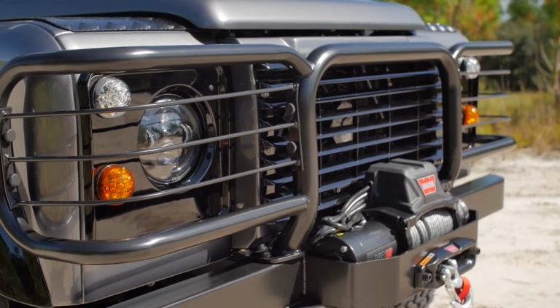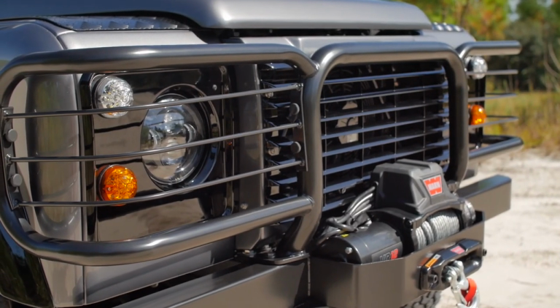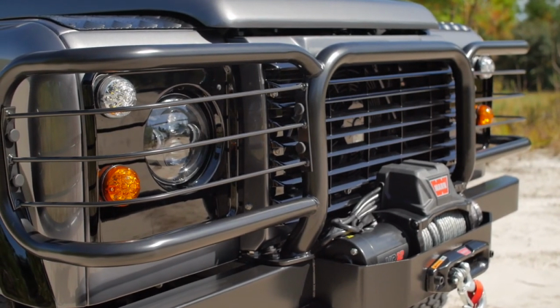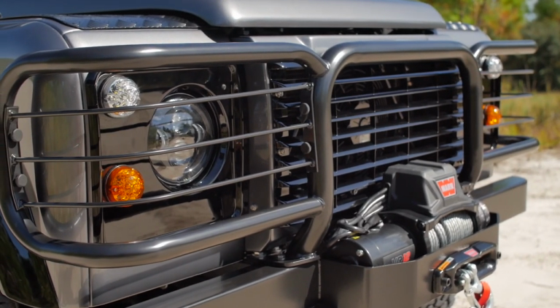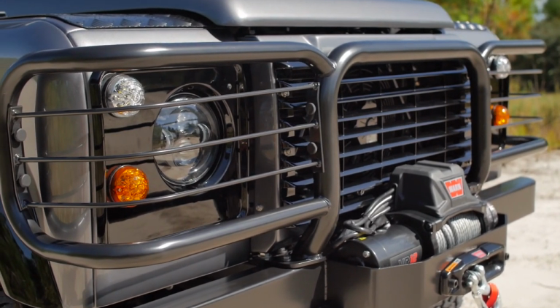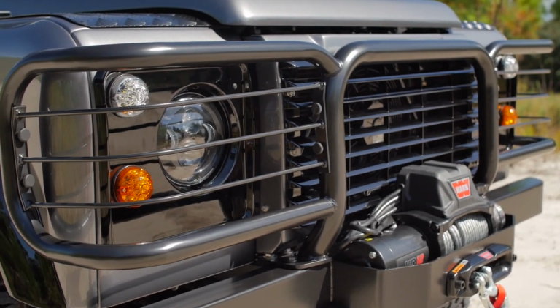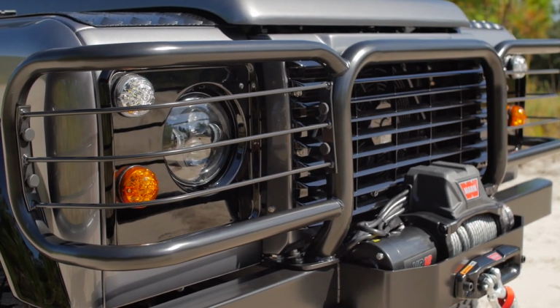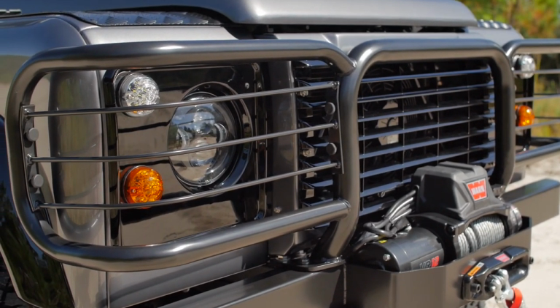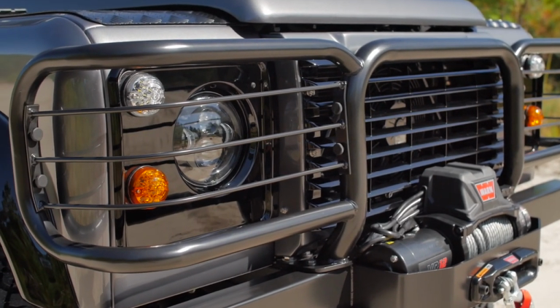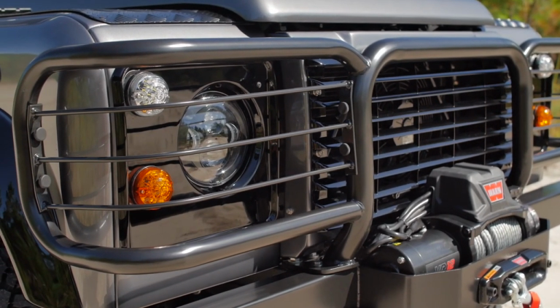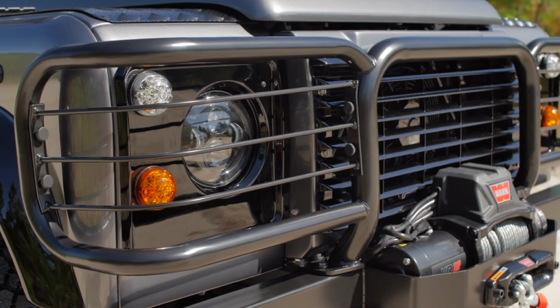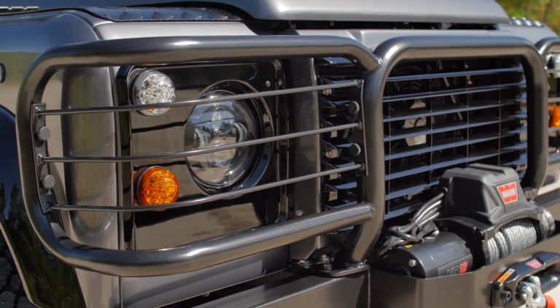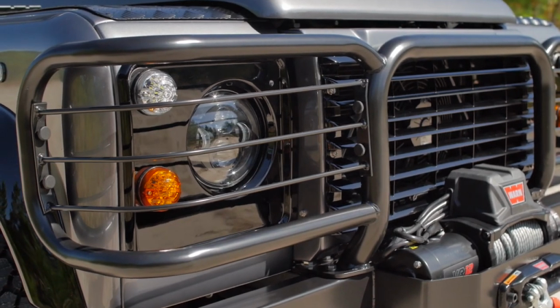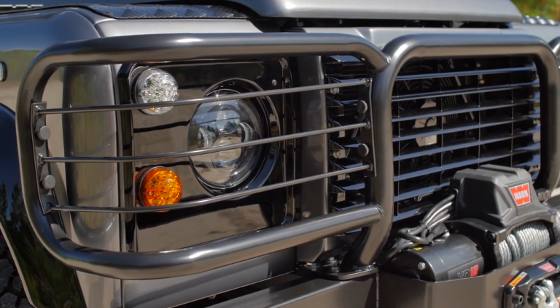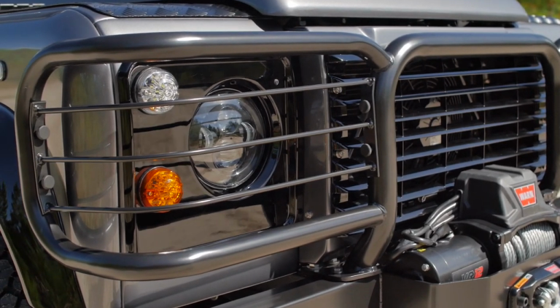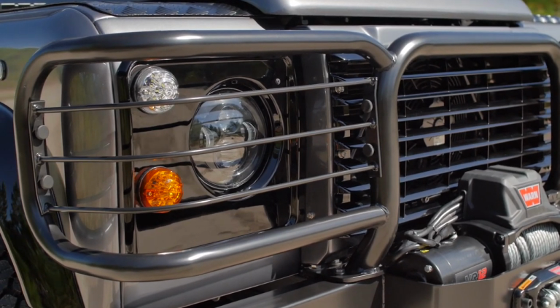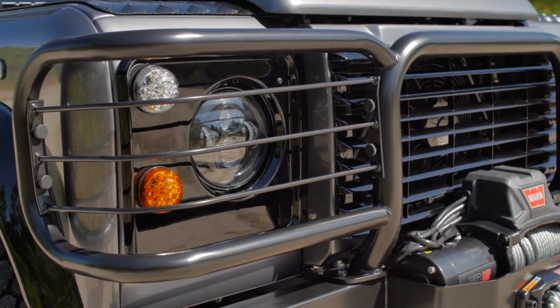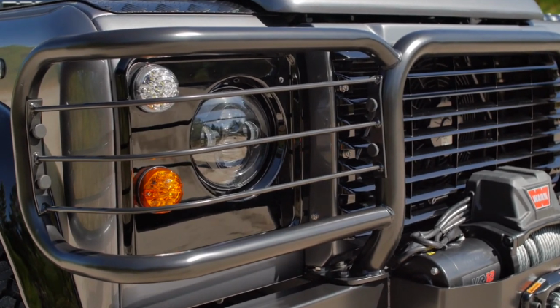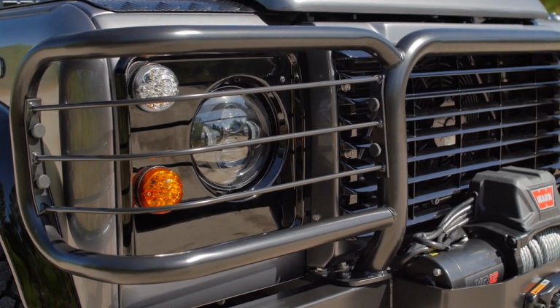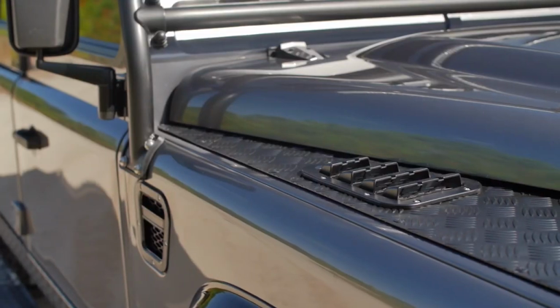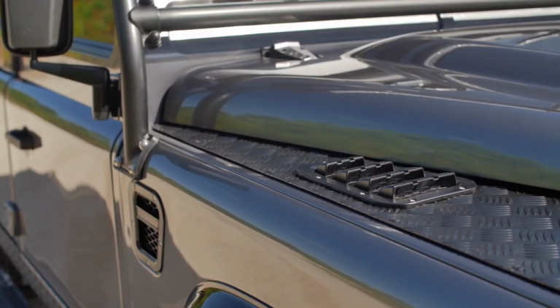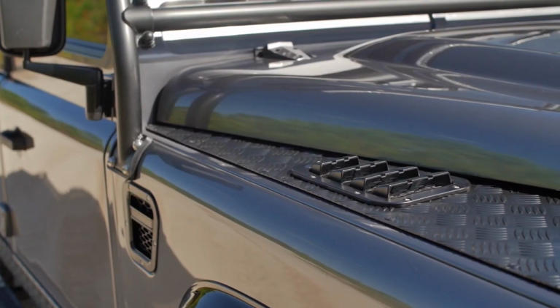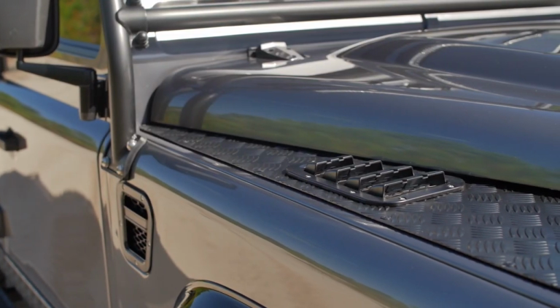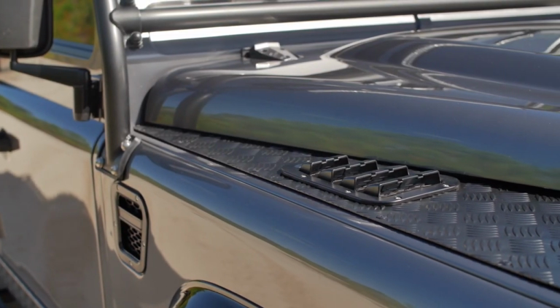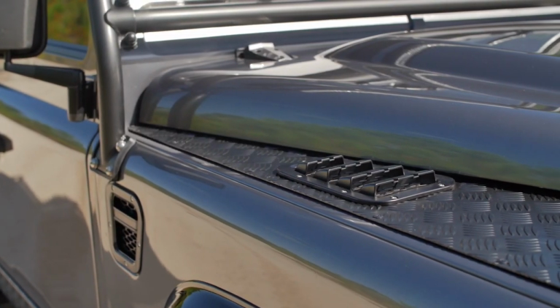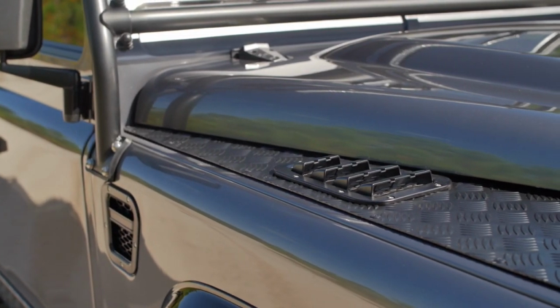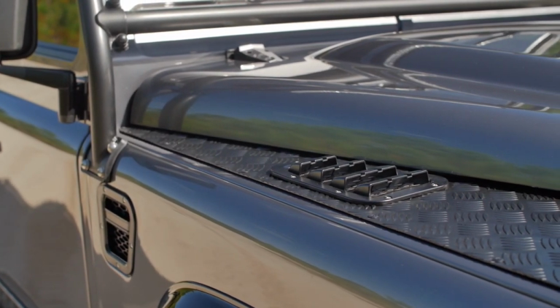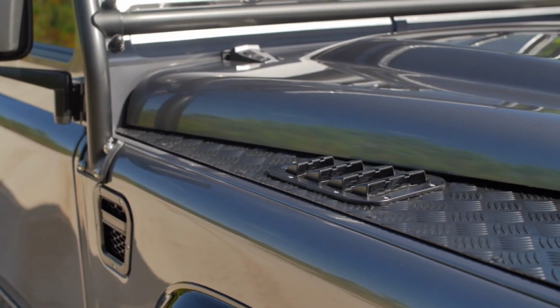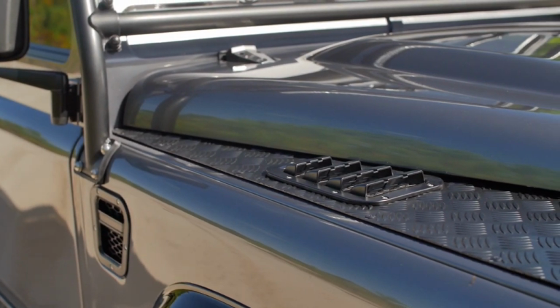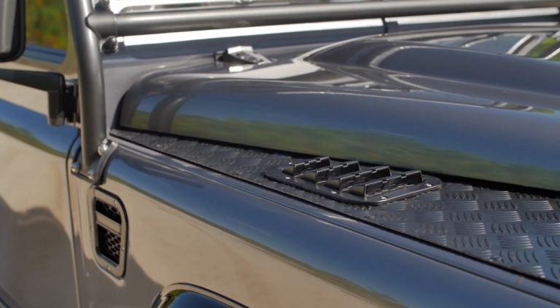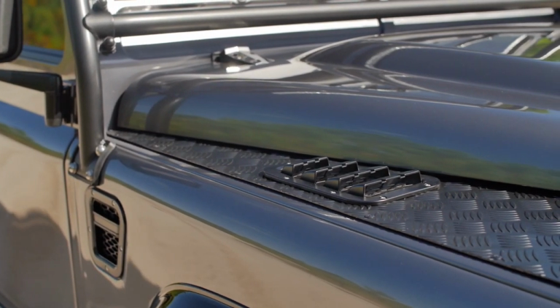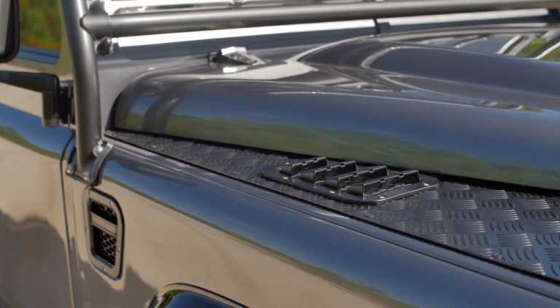This D110 is painted in Bernati Grey, which is a colour commonly found on the first generation of Range Rover Sport.